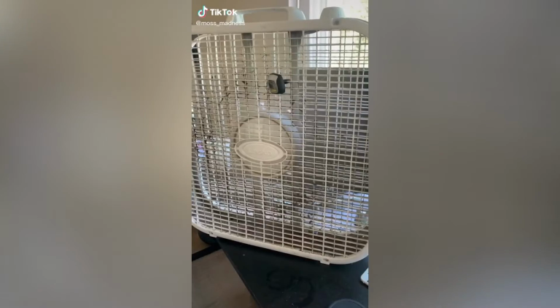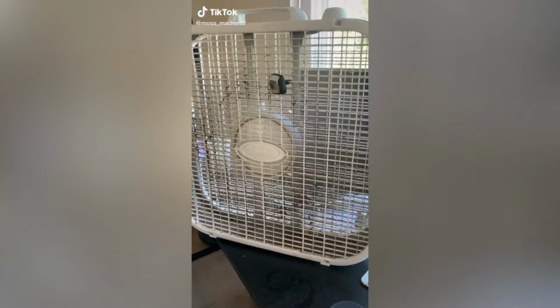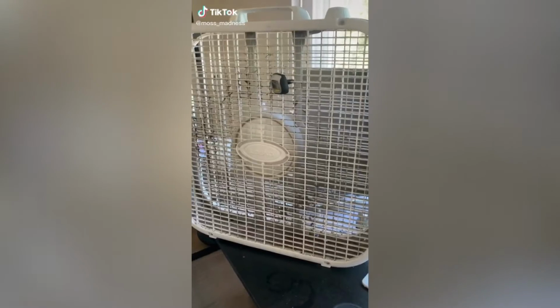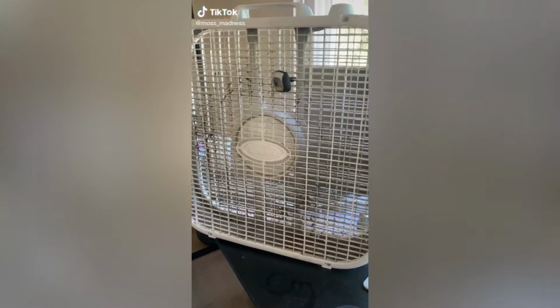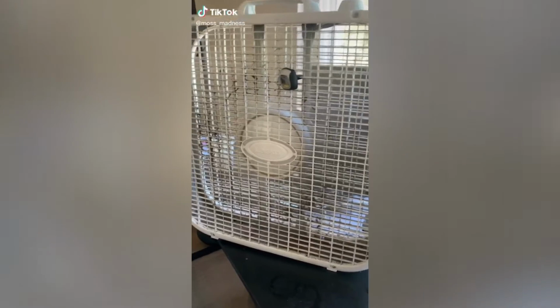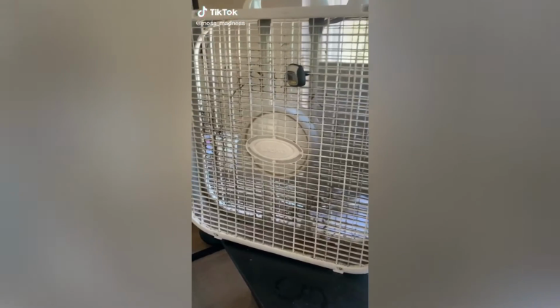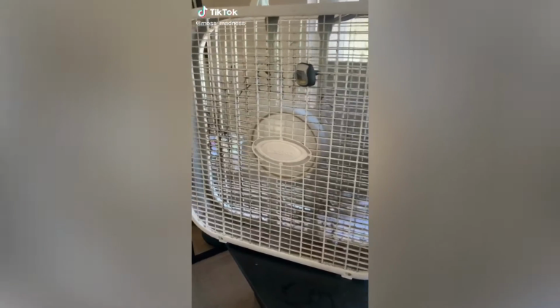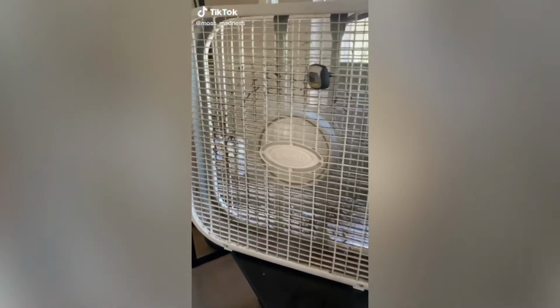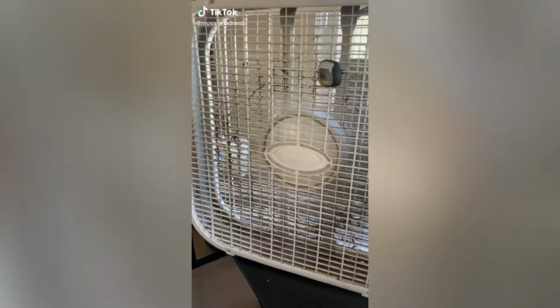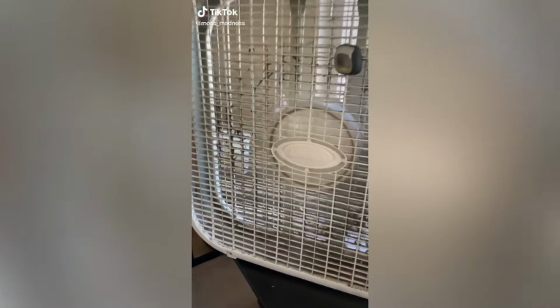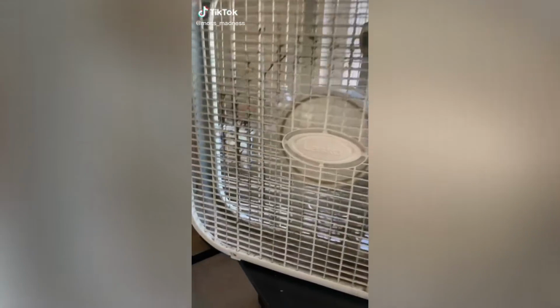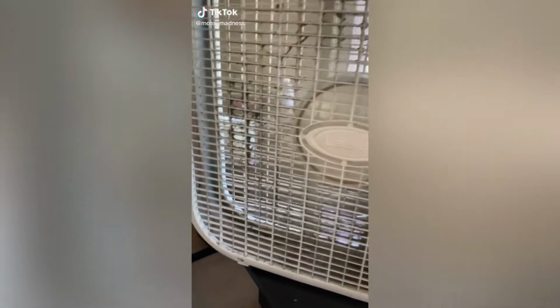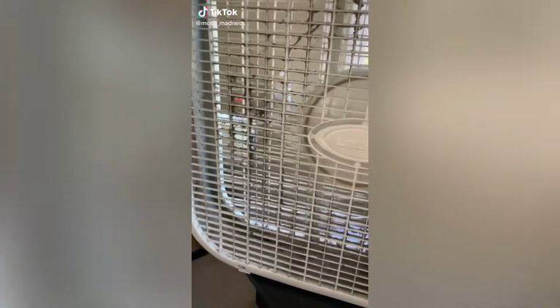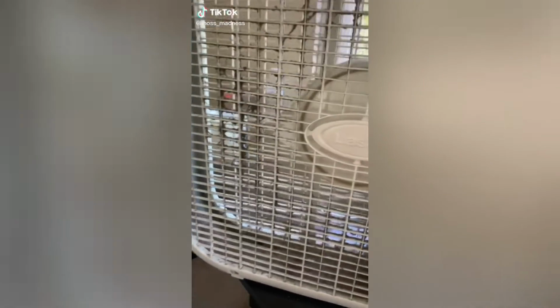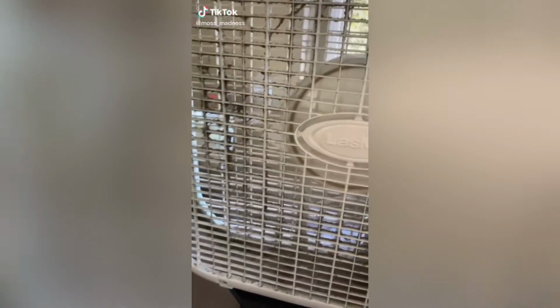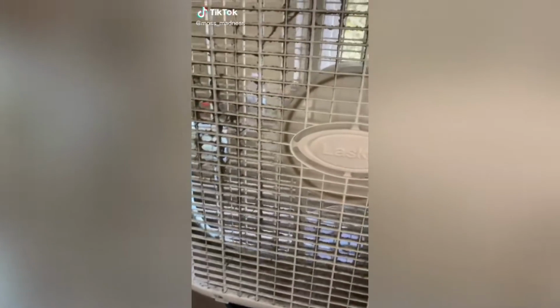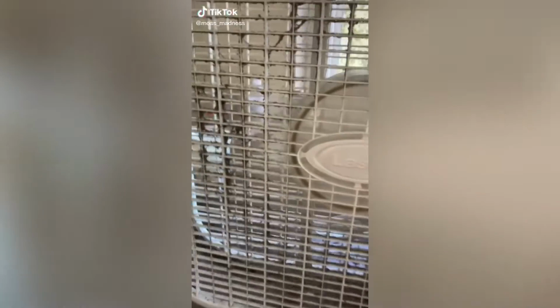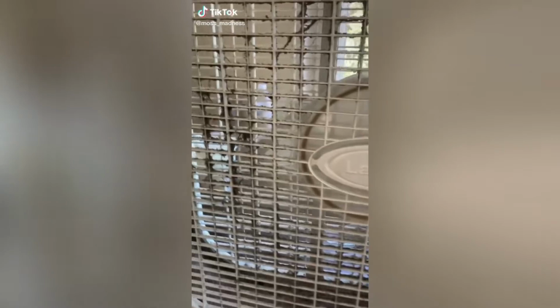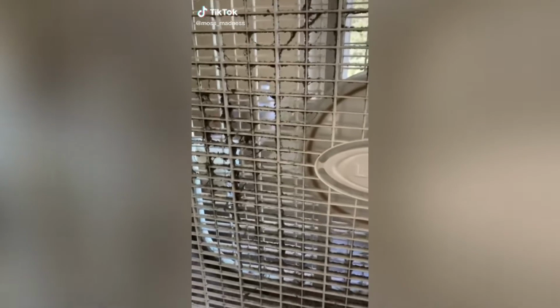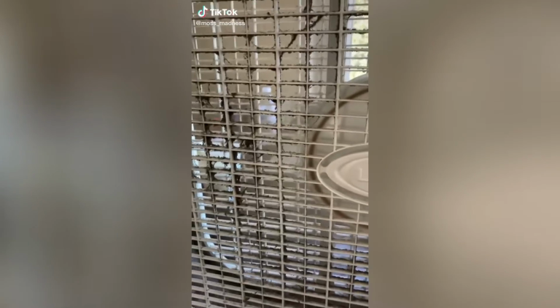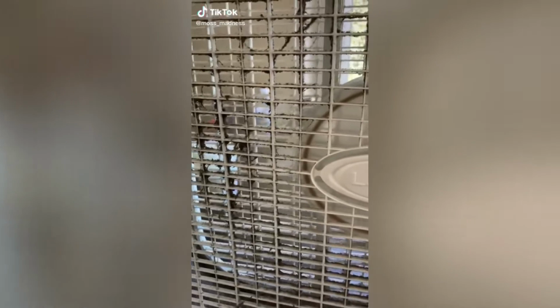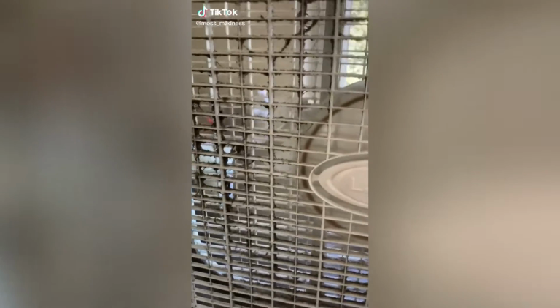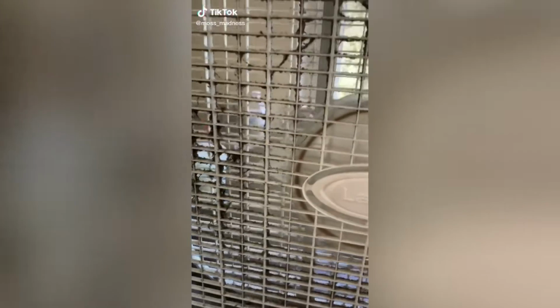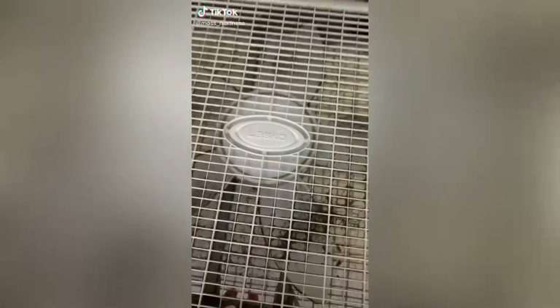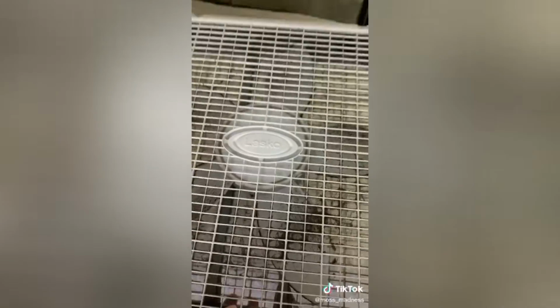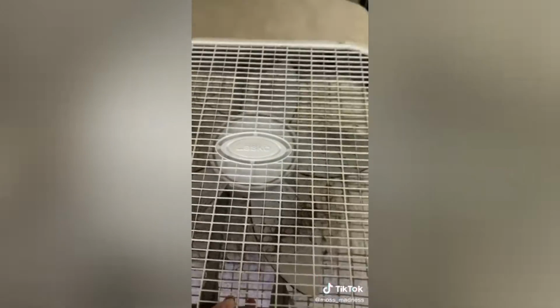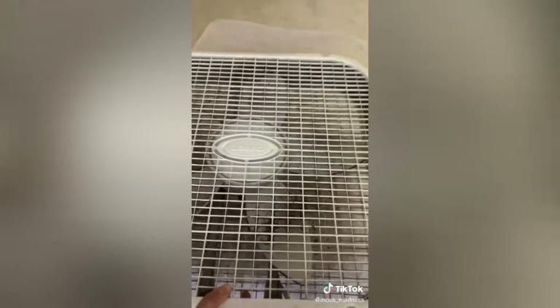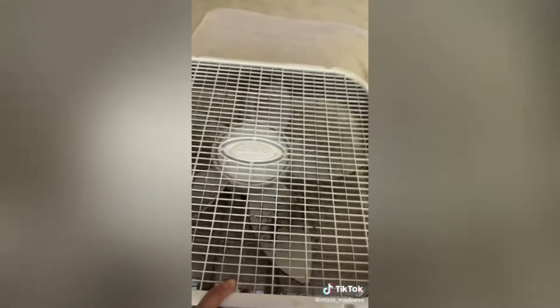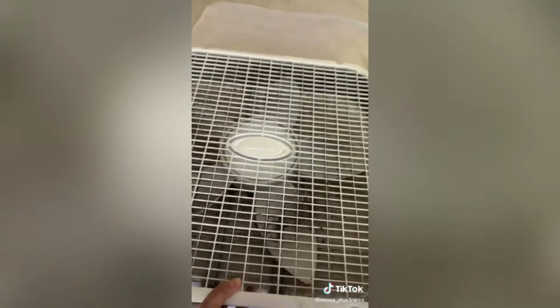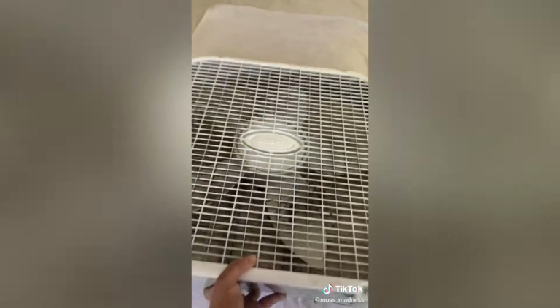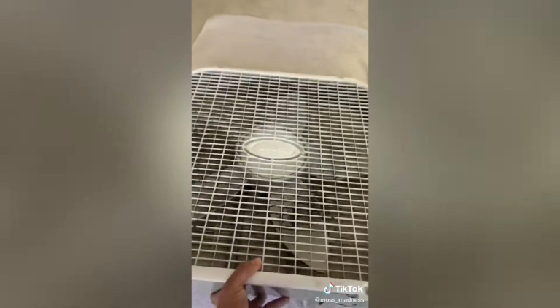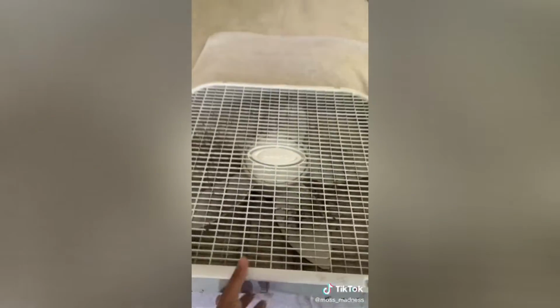If your fans look like my fans, then you might need some help cleaning them. This works for box fans and little stand-up ones. We're breathing this.